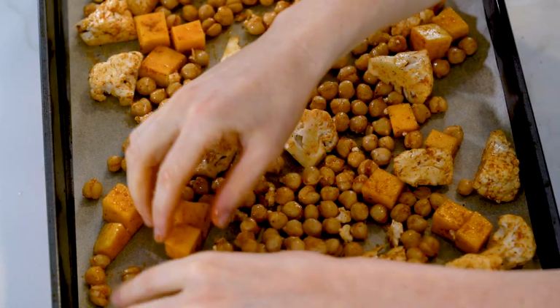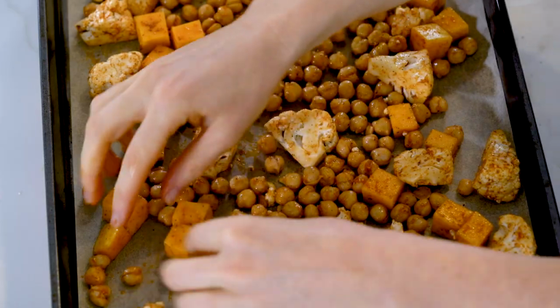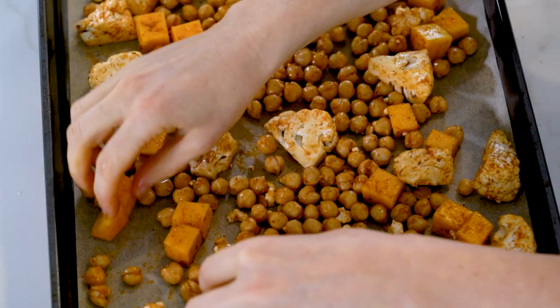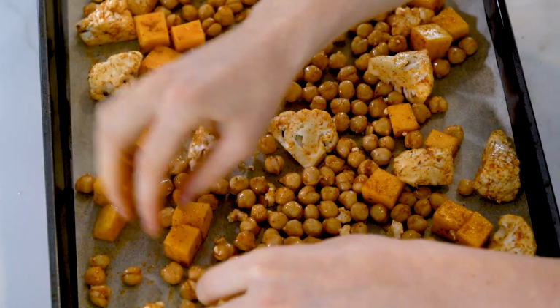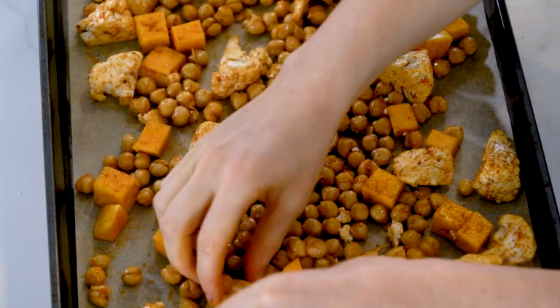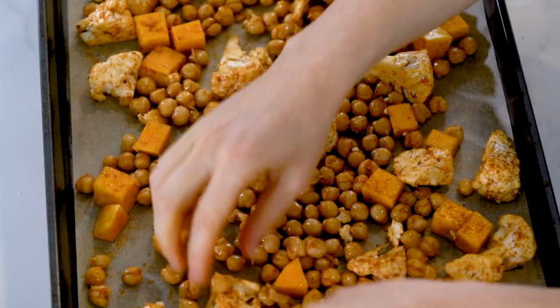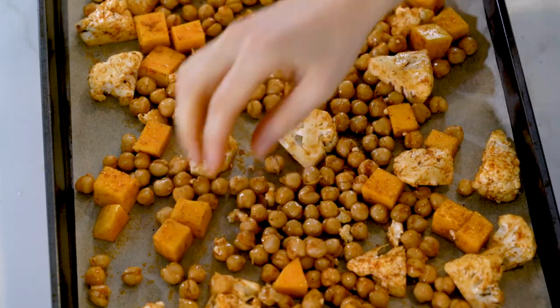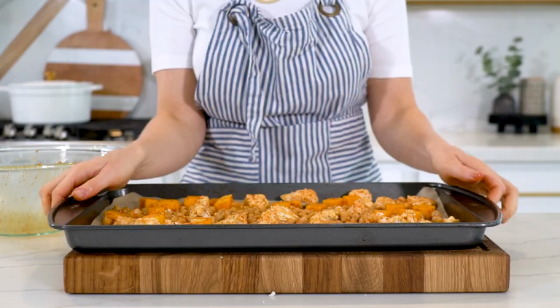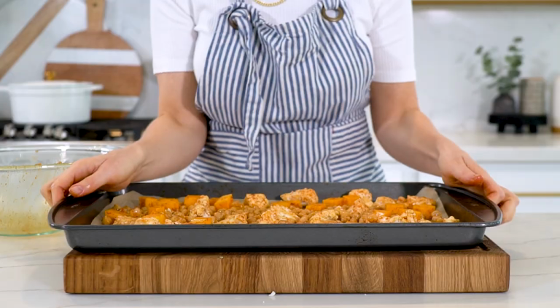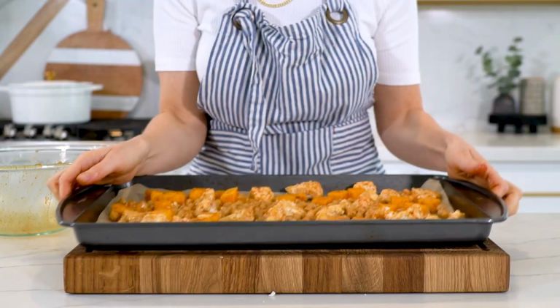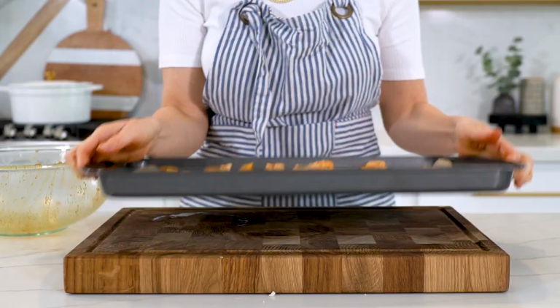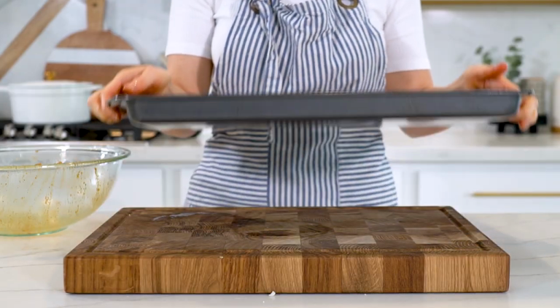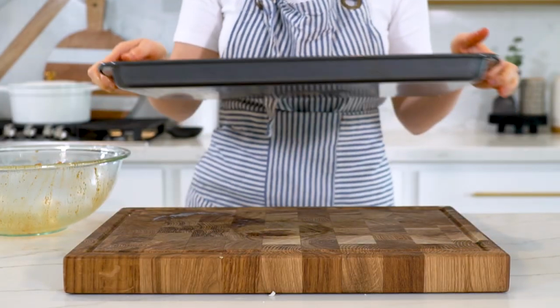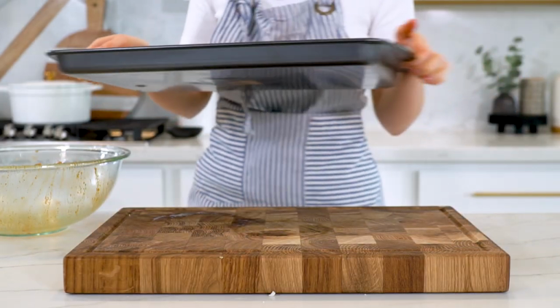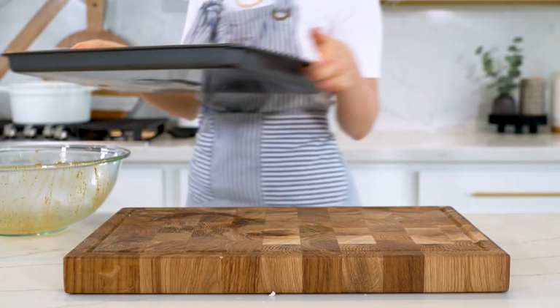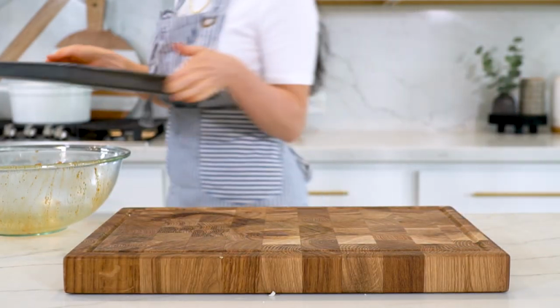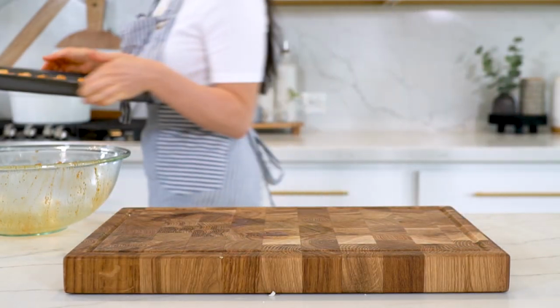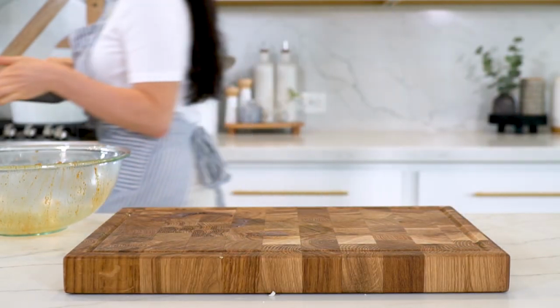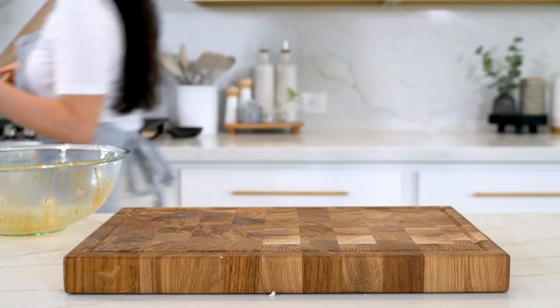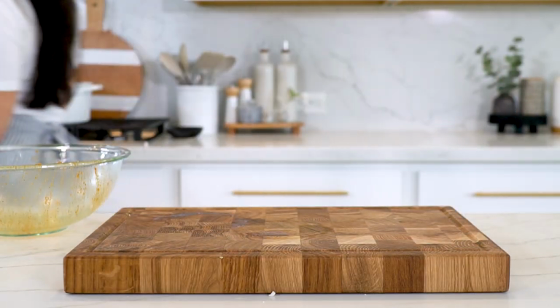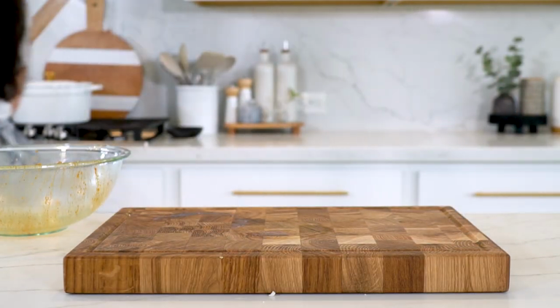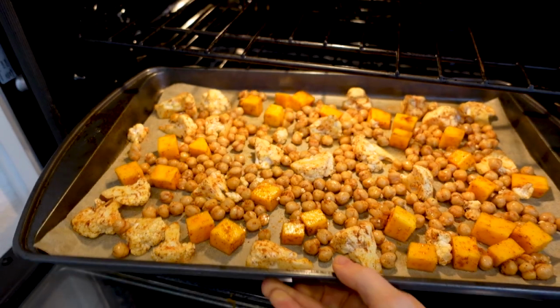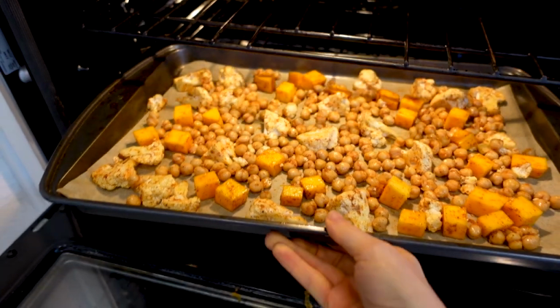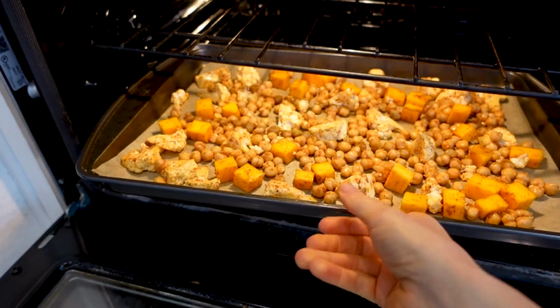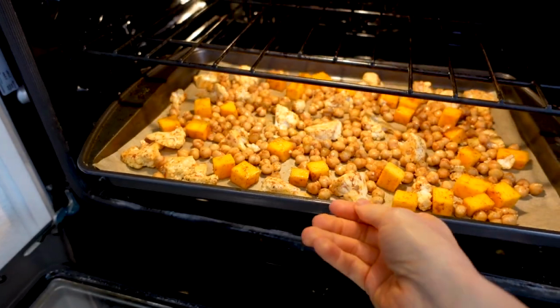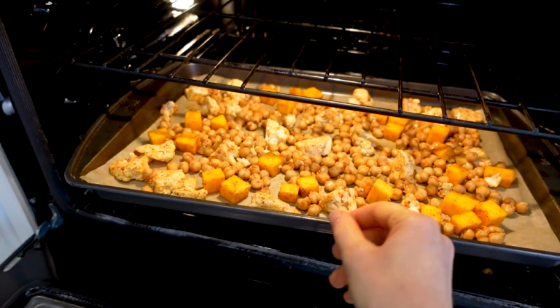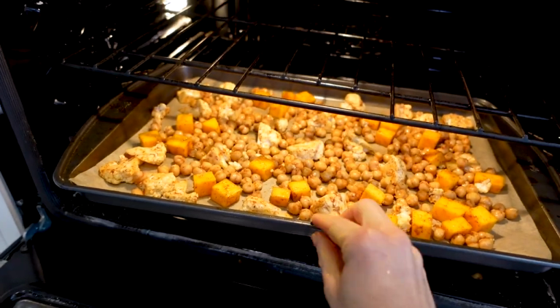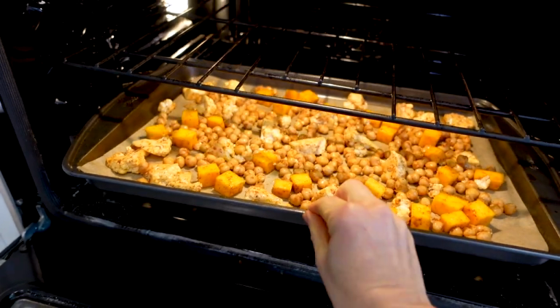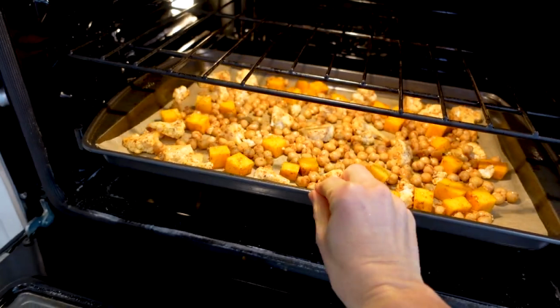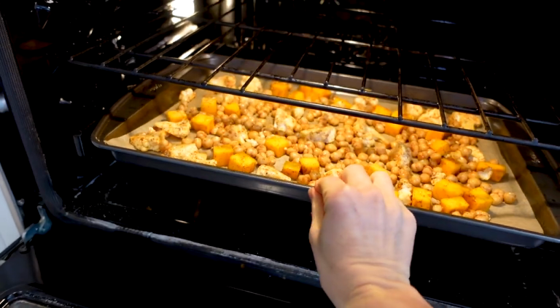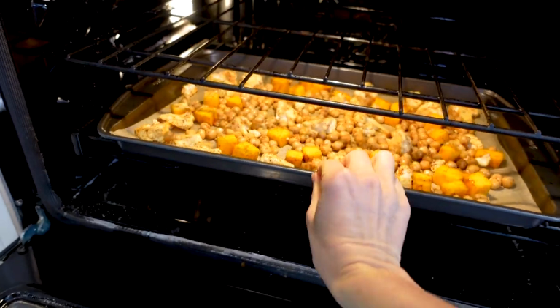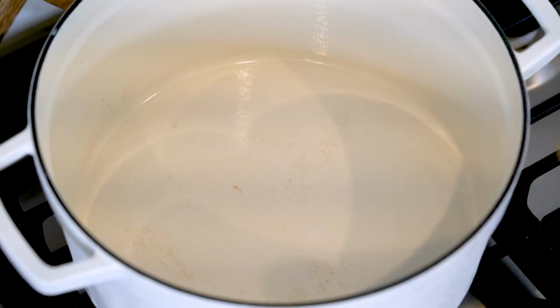Spread the seasoned vegetables evenly onto a lined baking sheet and roast at 400°F for about 20 to 25 minutes, or until tender.